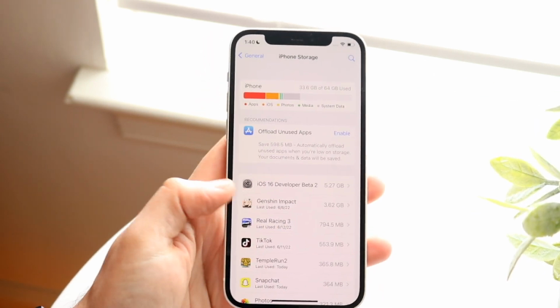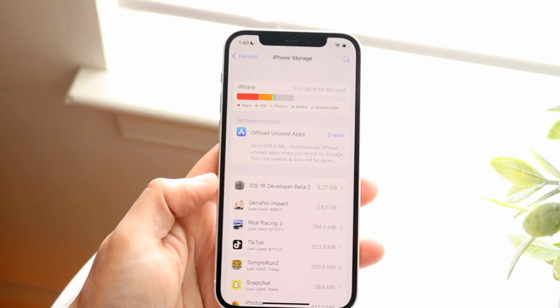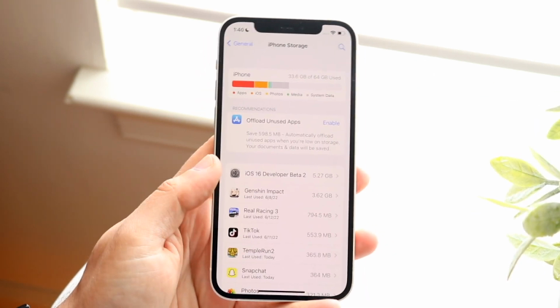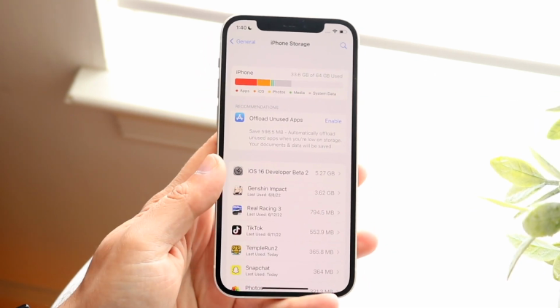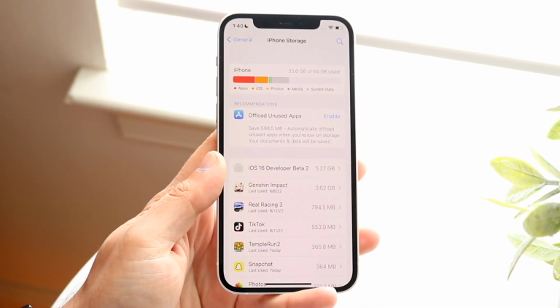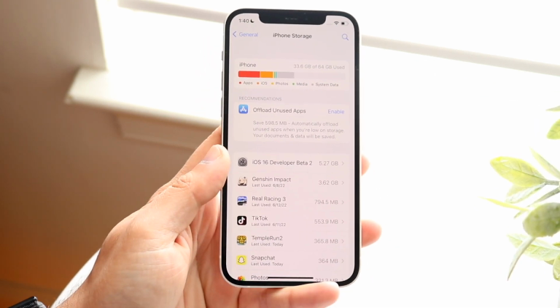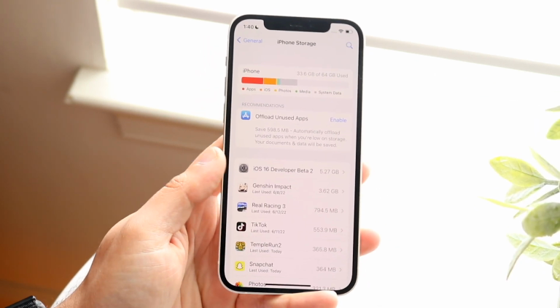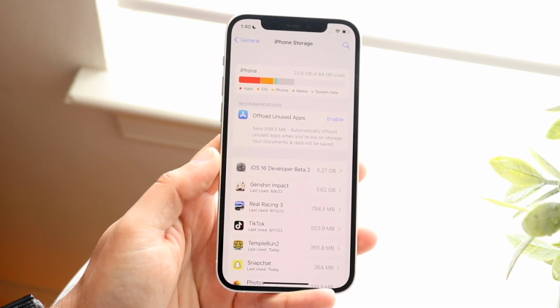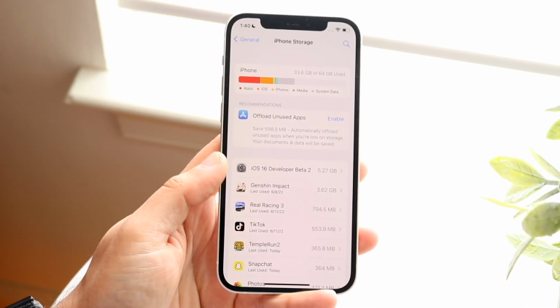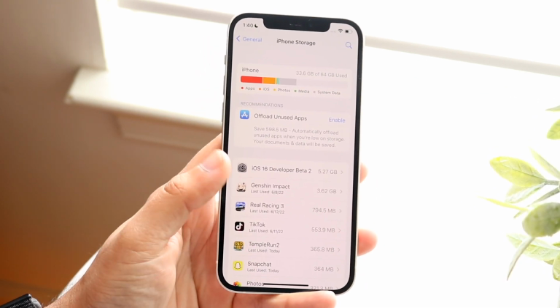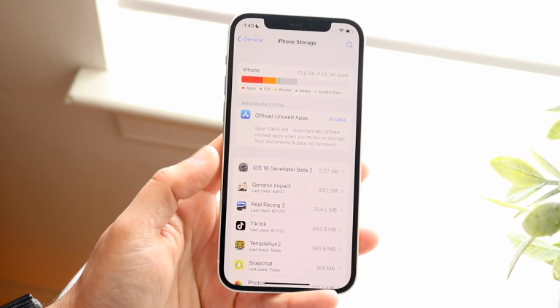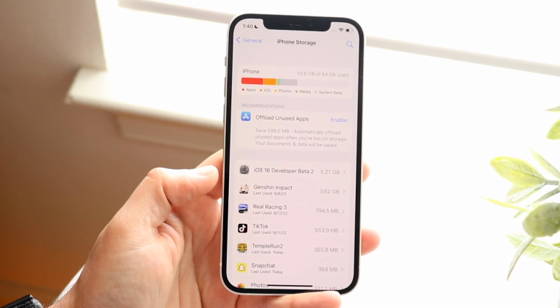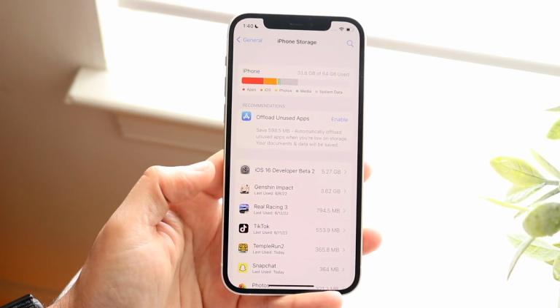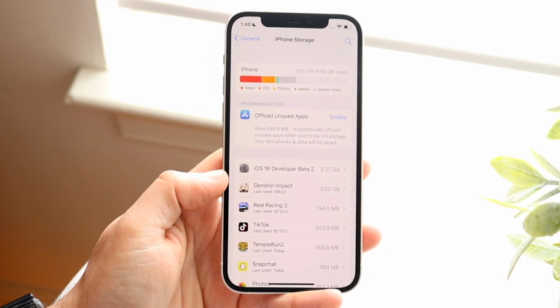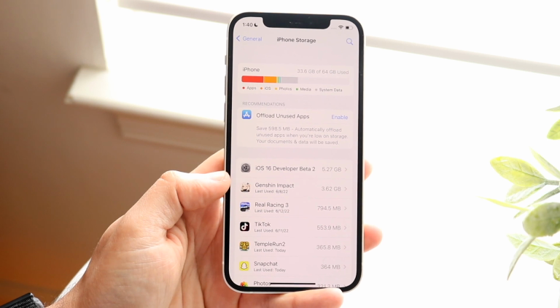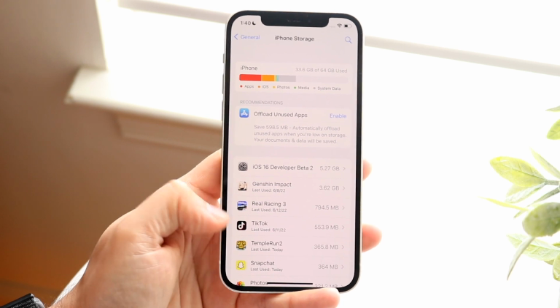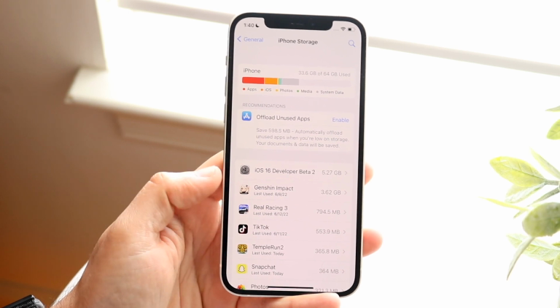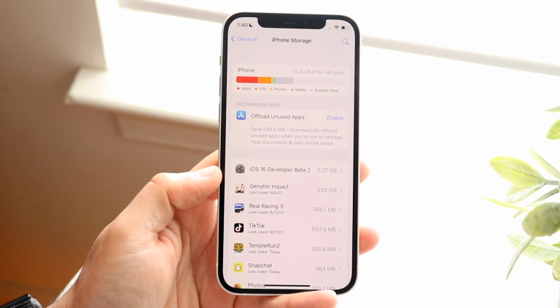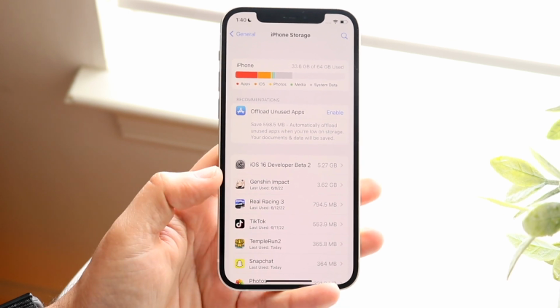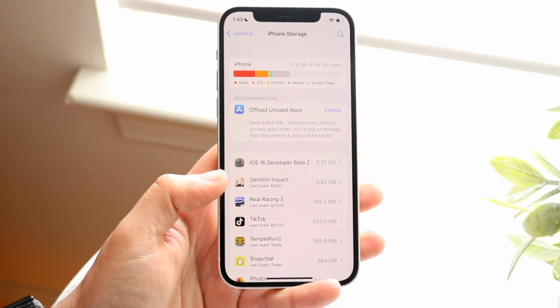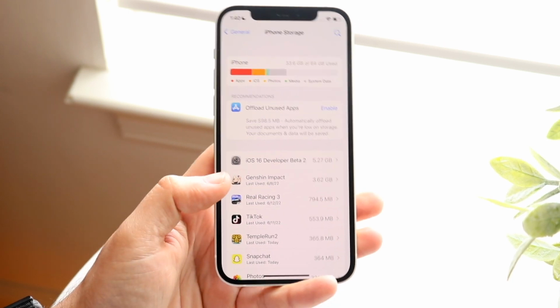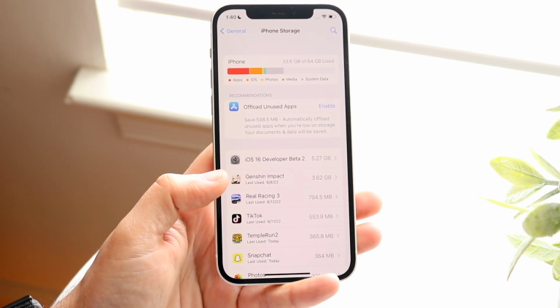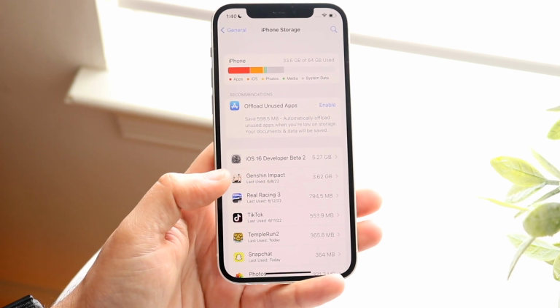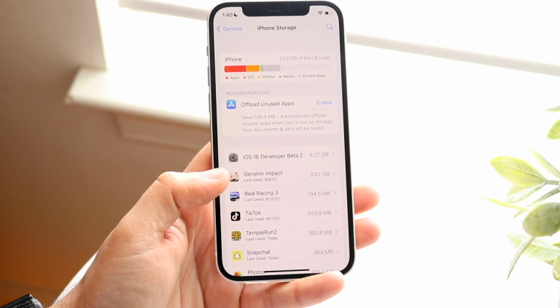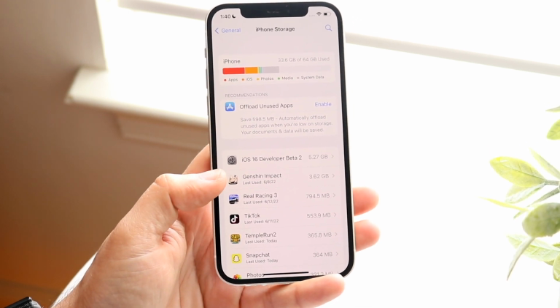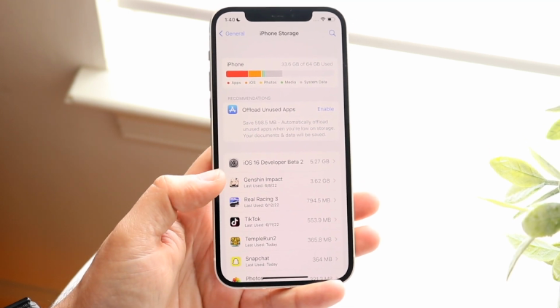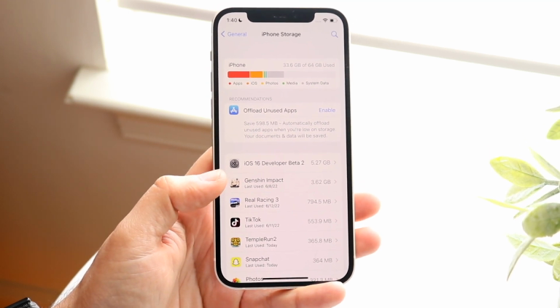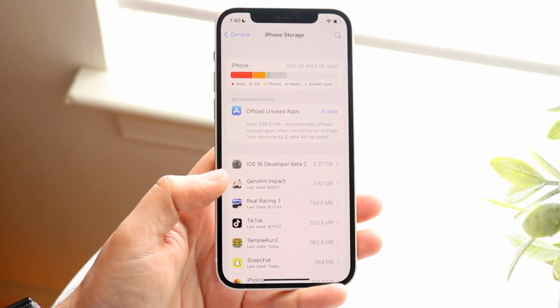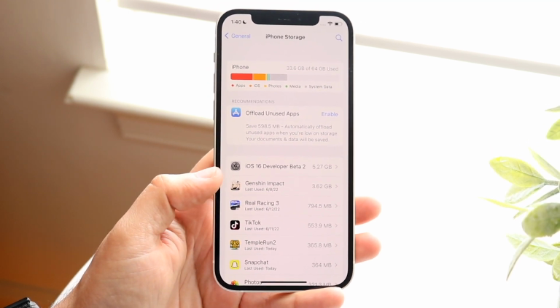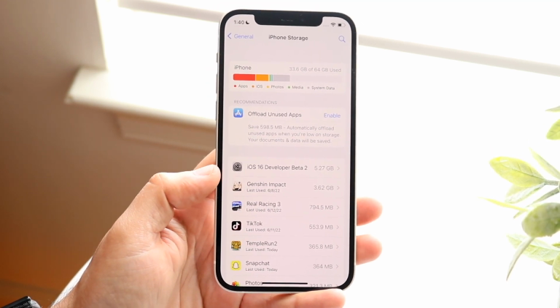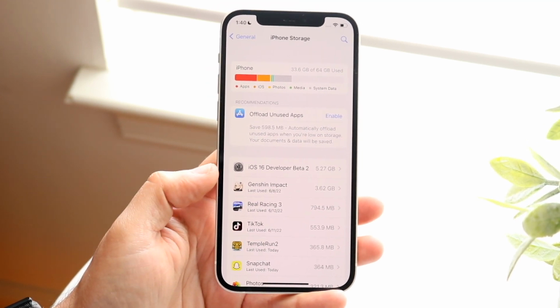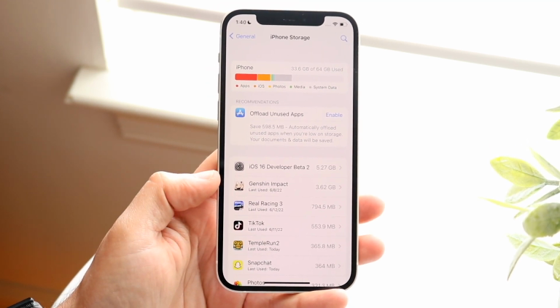So that shouldn't really alarm you. If you're running out of storage, you can always delete those apps — that's probably what I'd recommend doing.